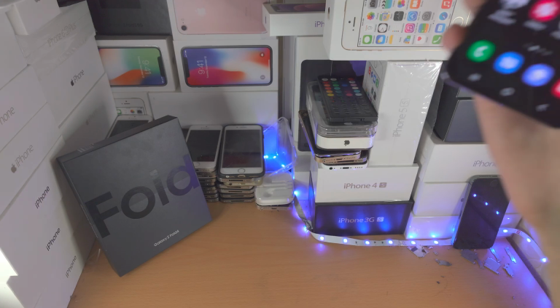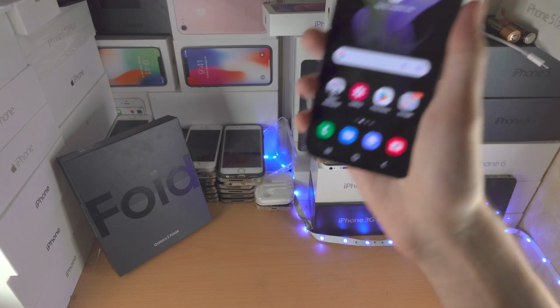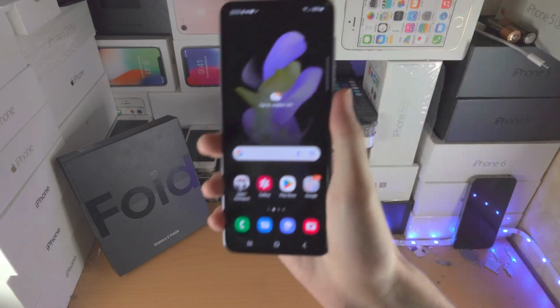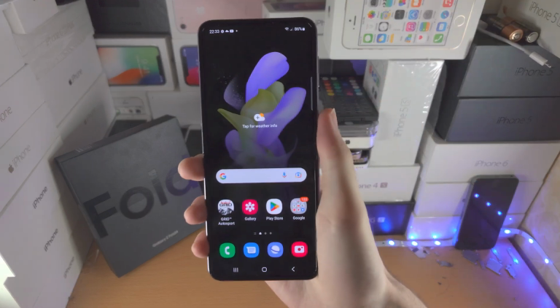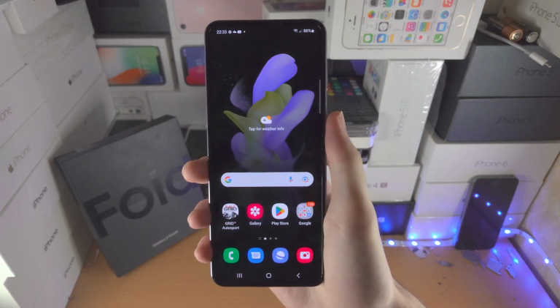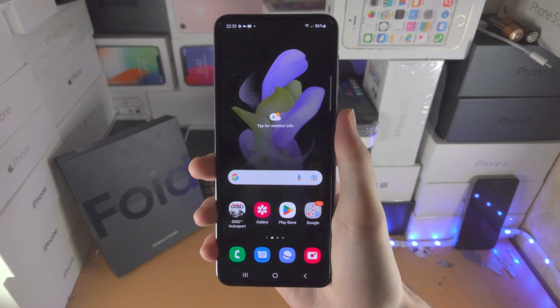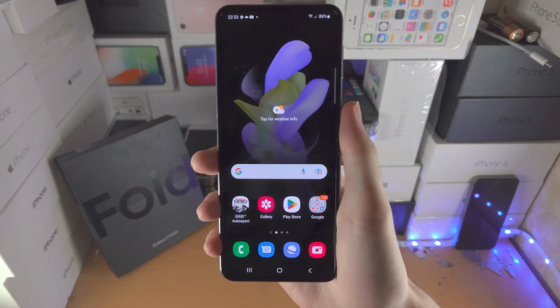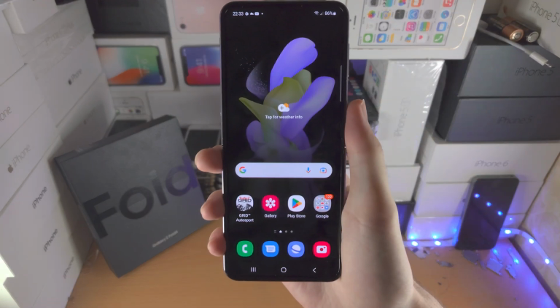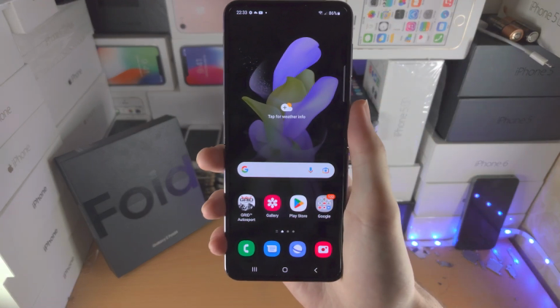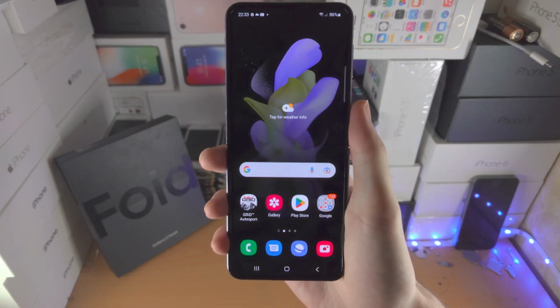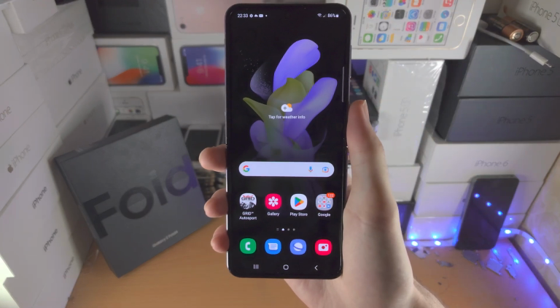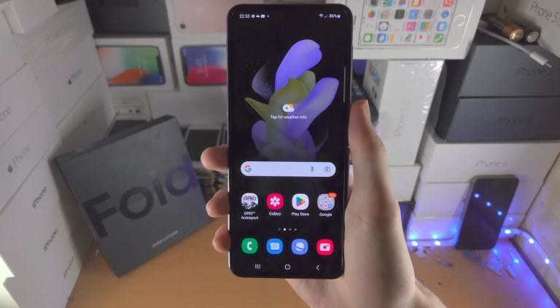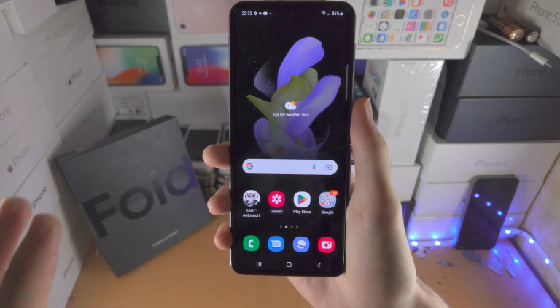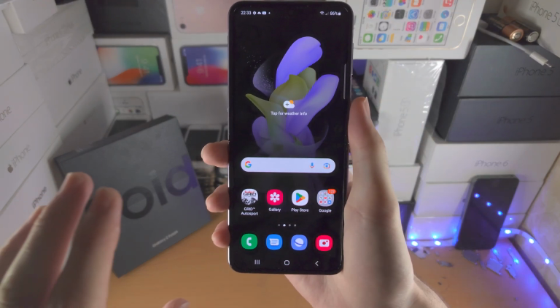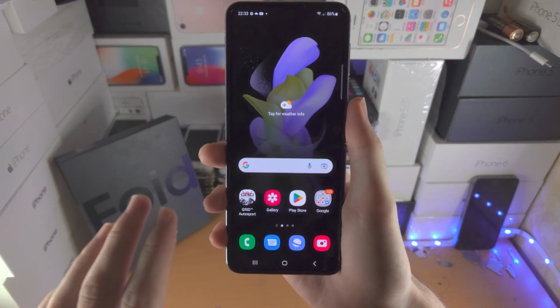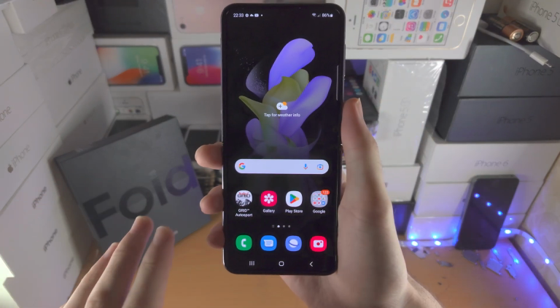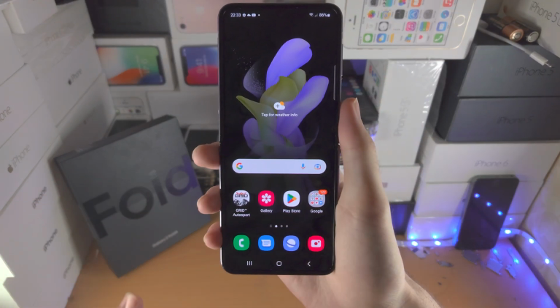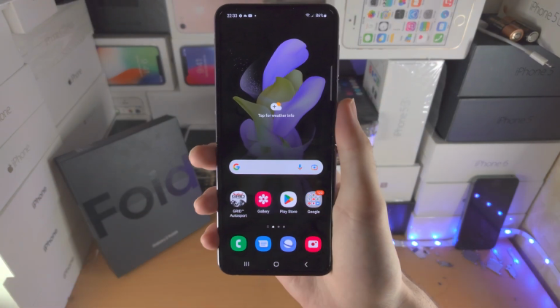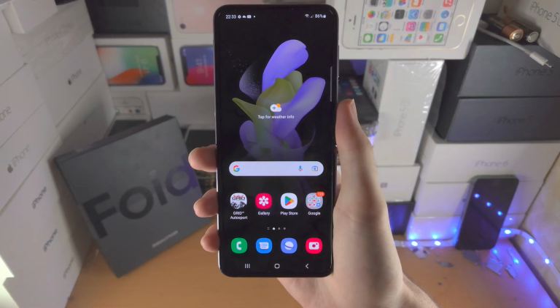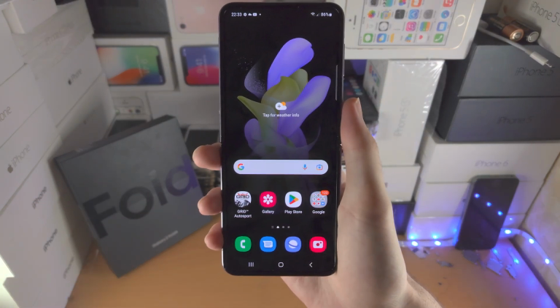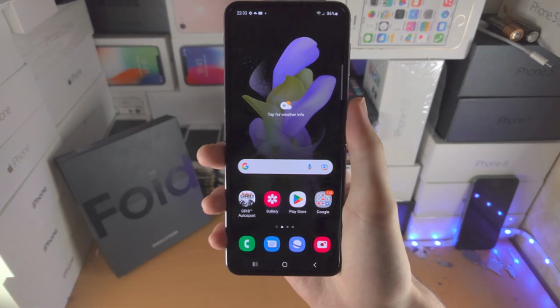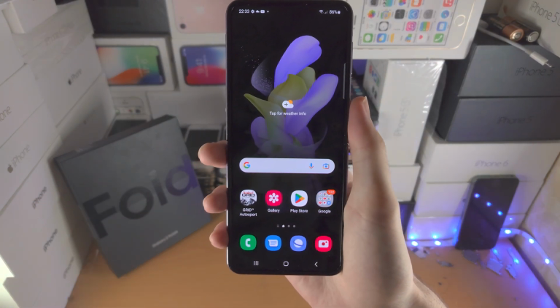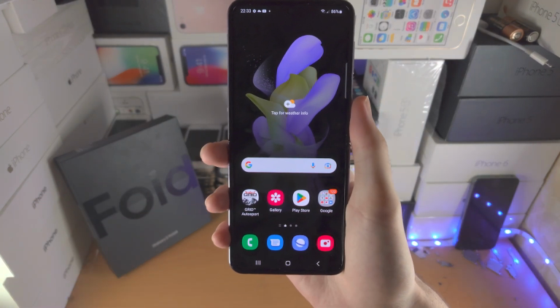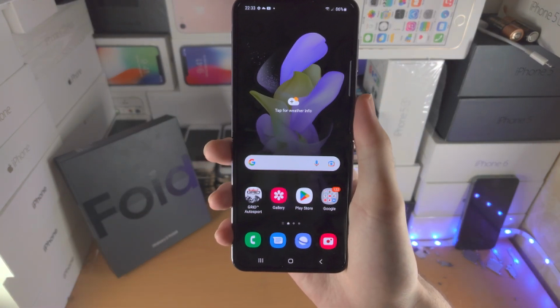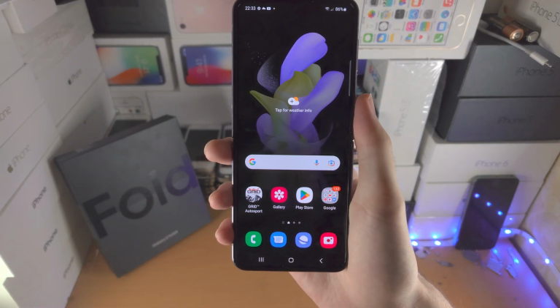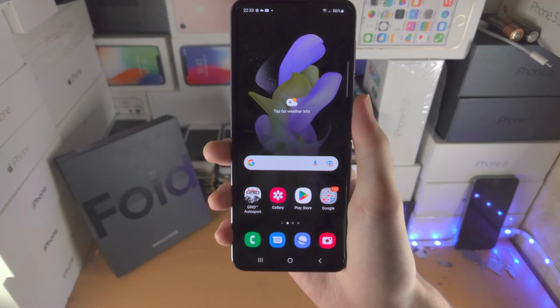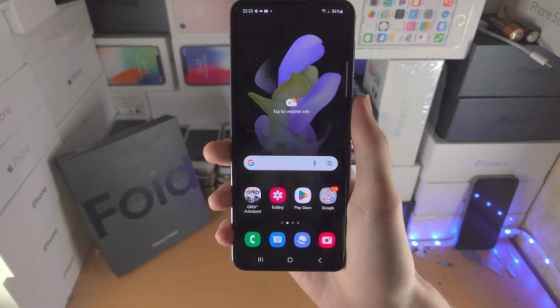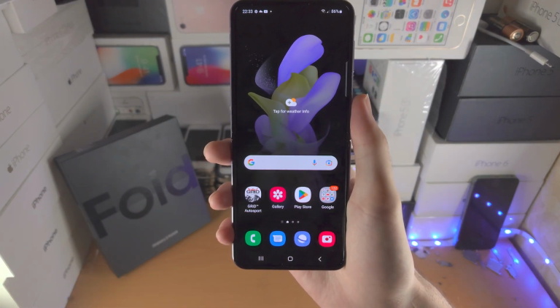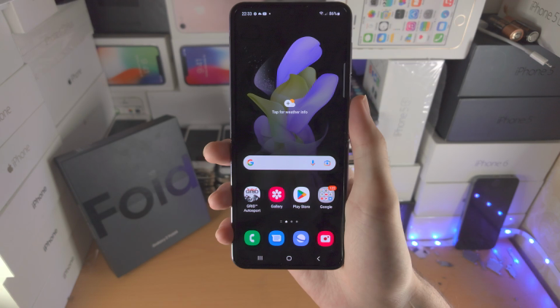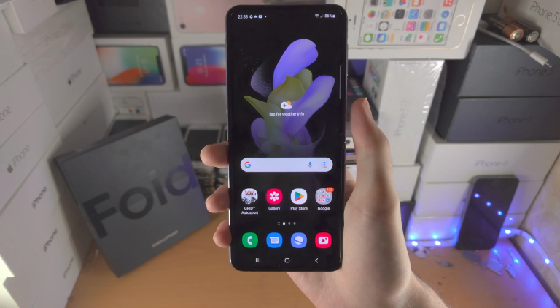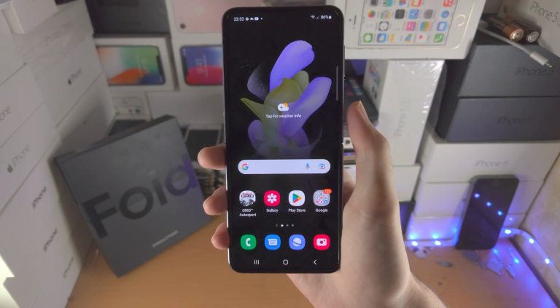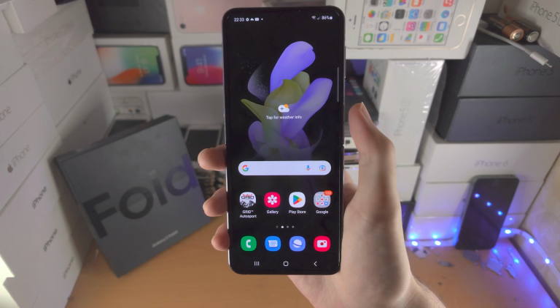Welcome everyone. Let's turn on or off safe mode in Samsung Galaxy Z Flip 4.